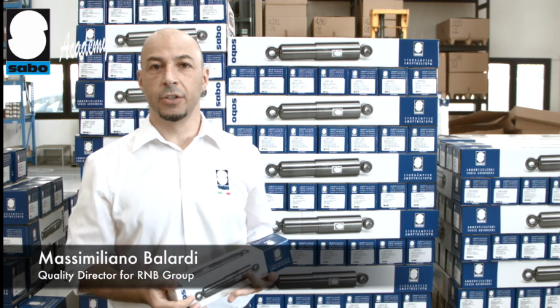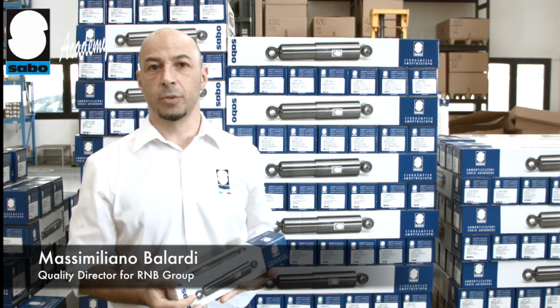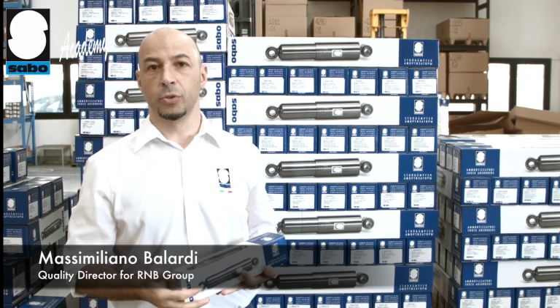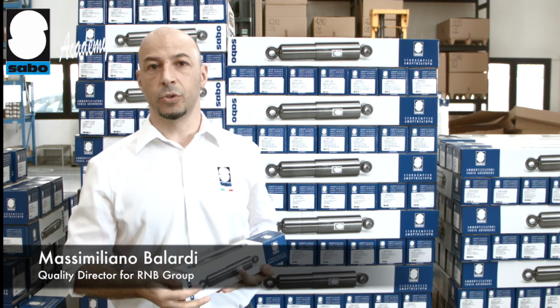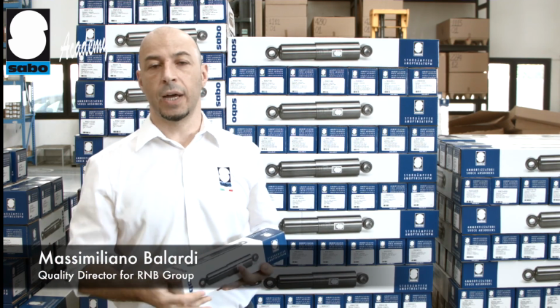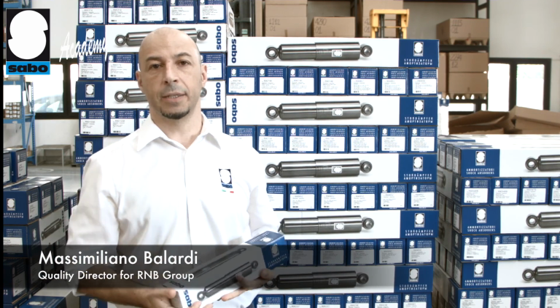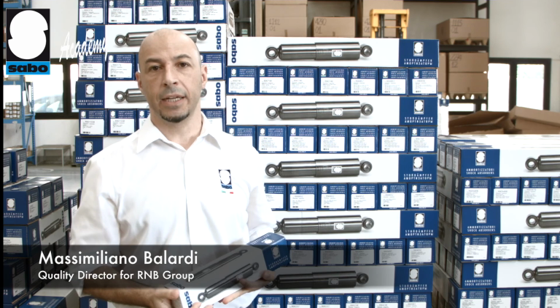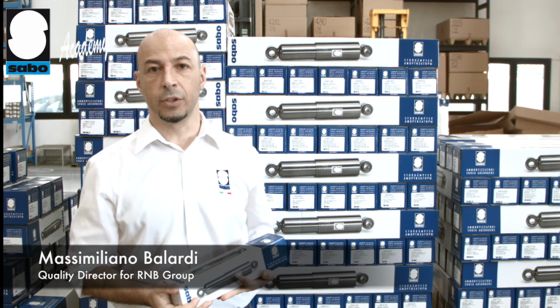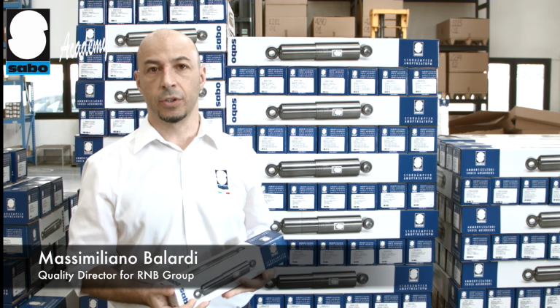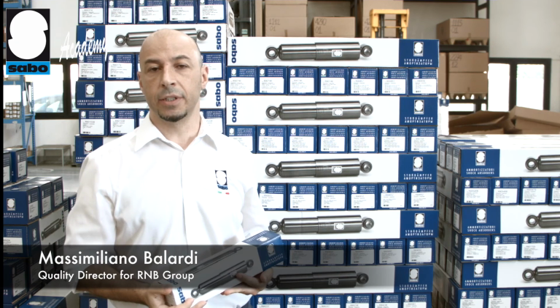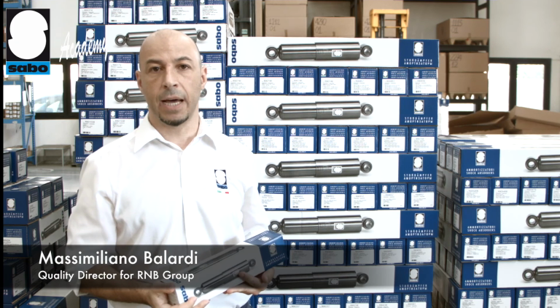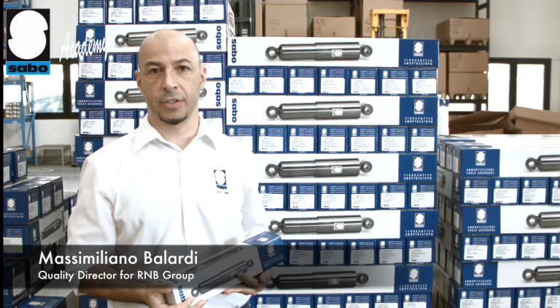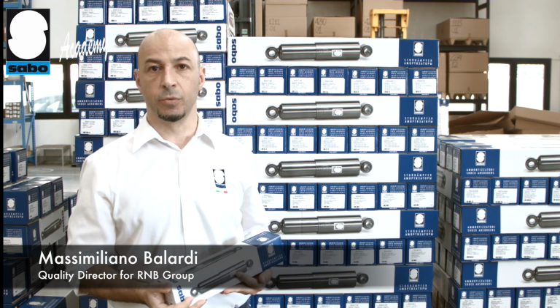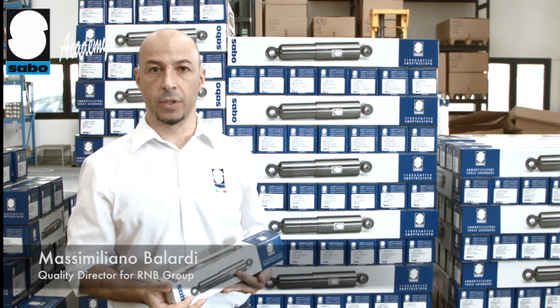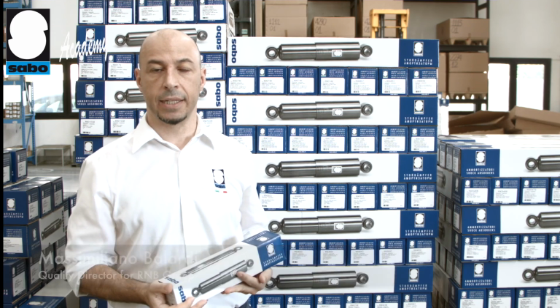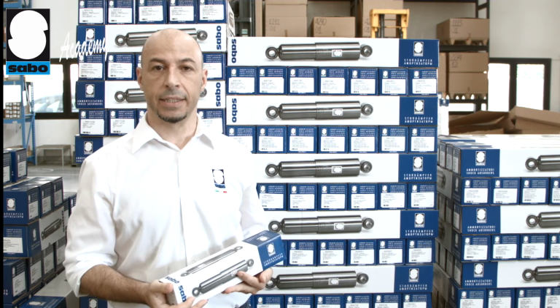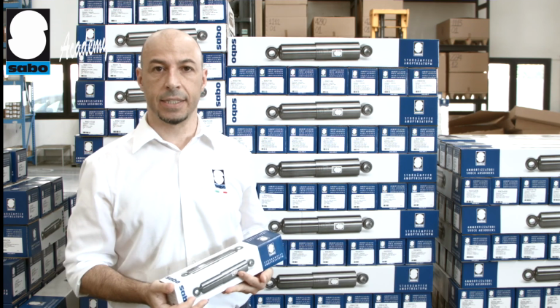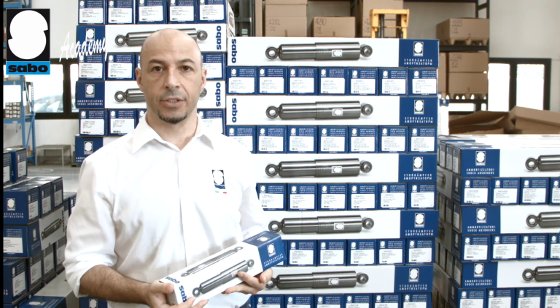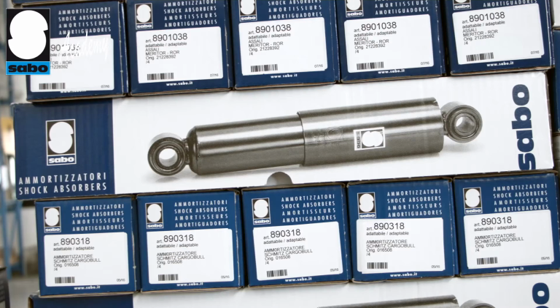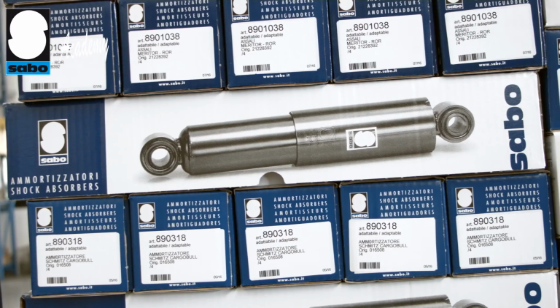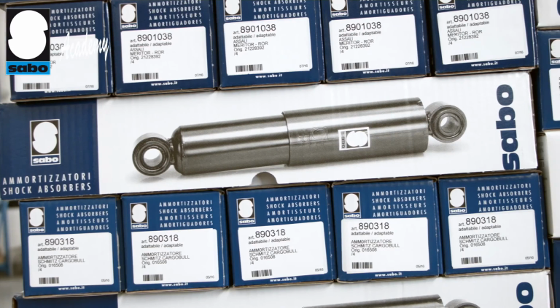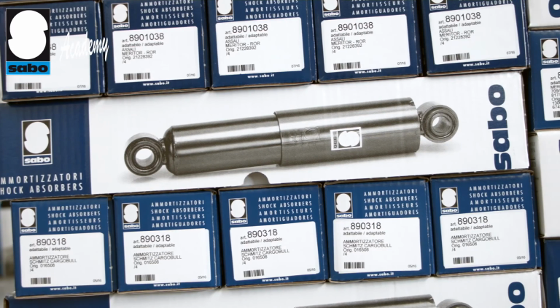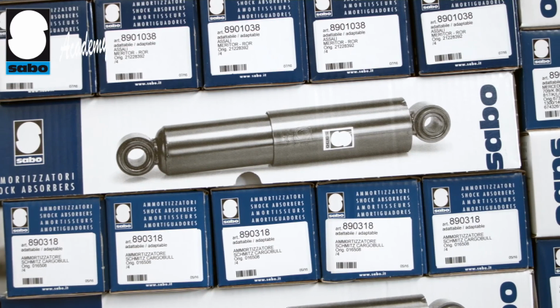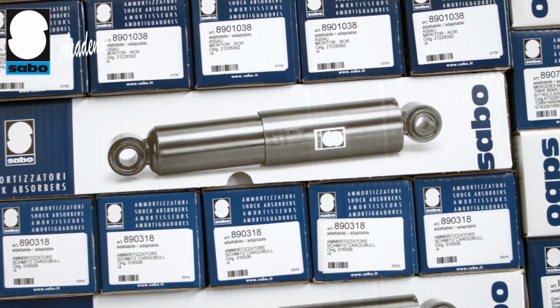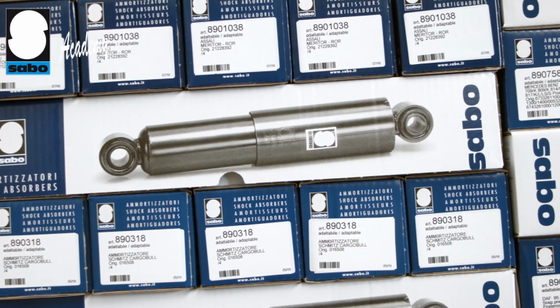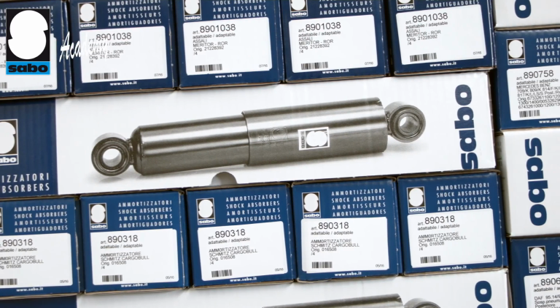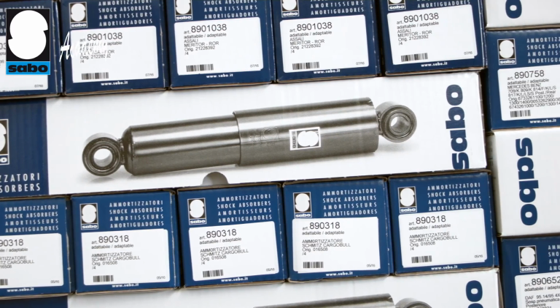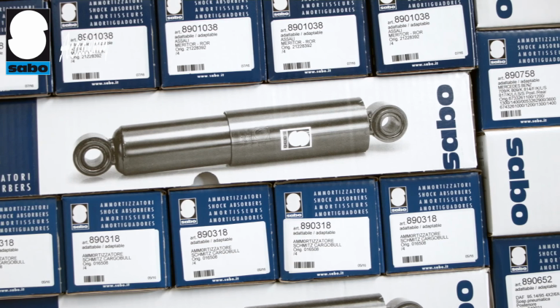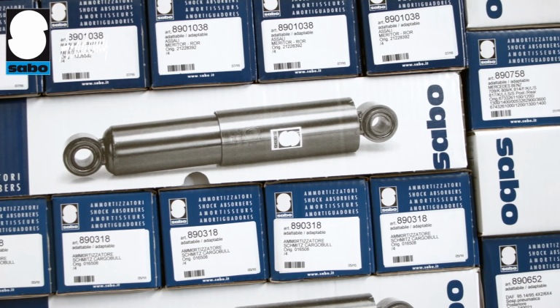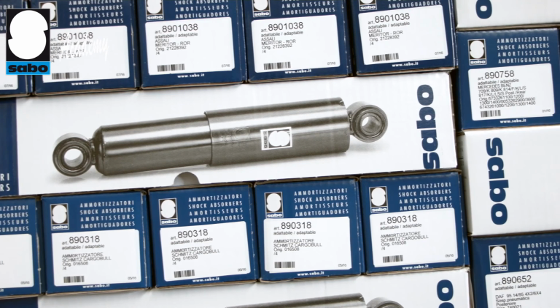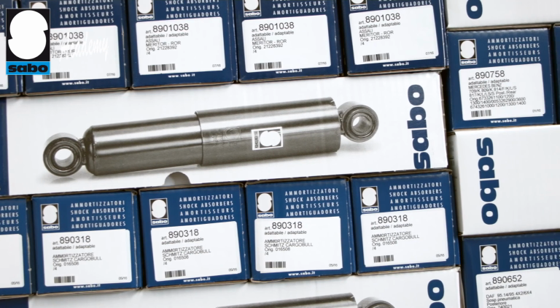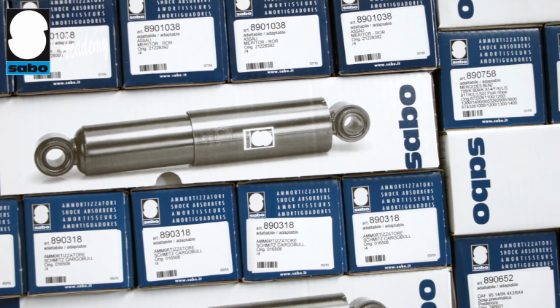Once our product has passed all the basic, functional and aesthetic checks, it is sent on to the warehouse facility where it is boxed.